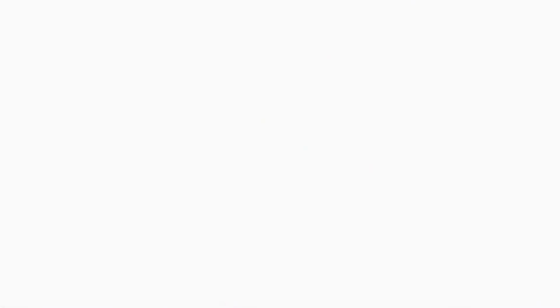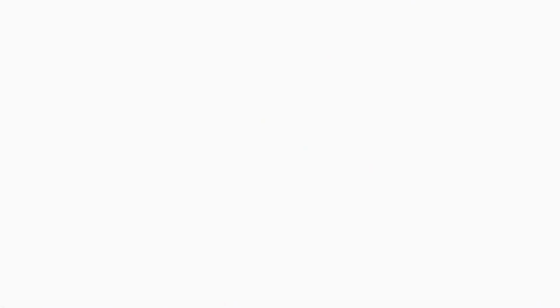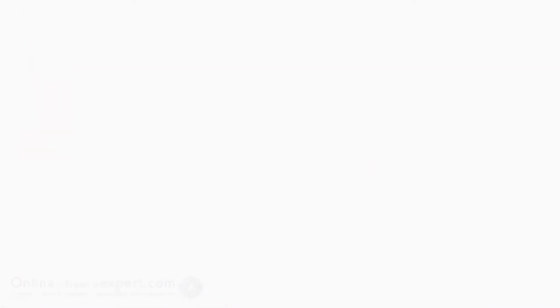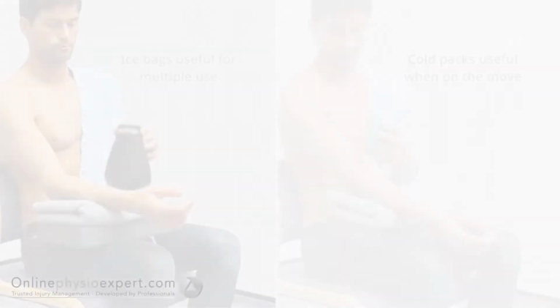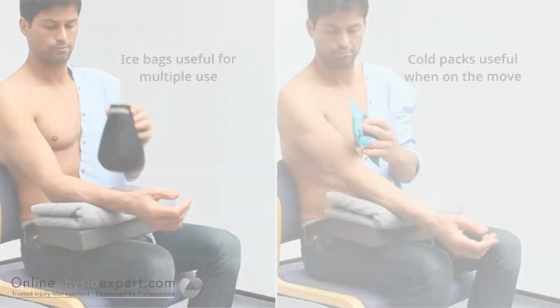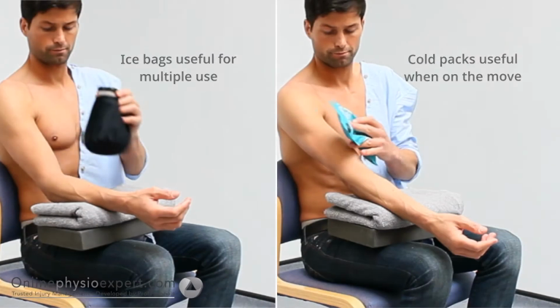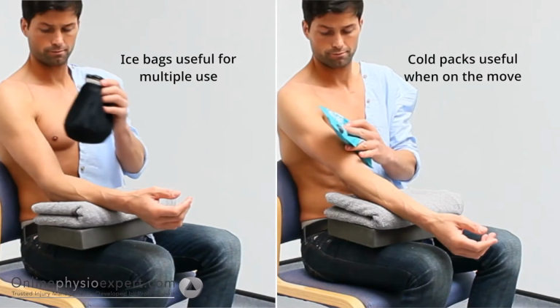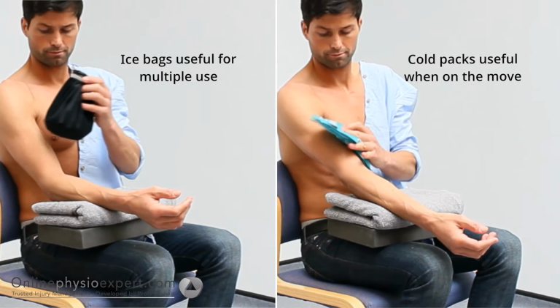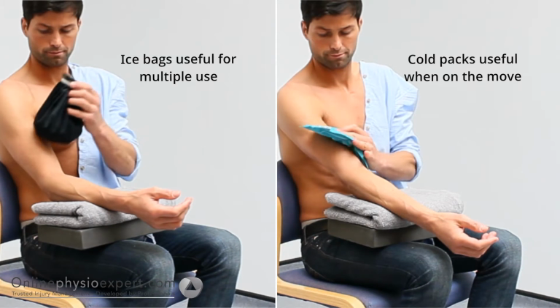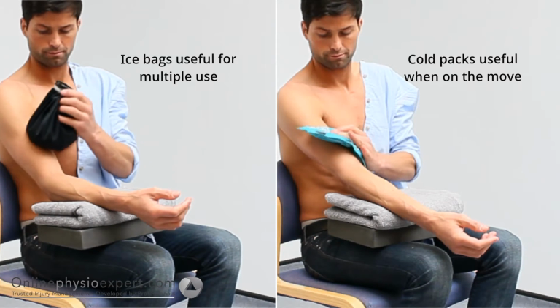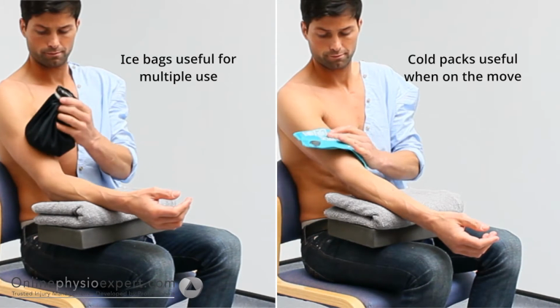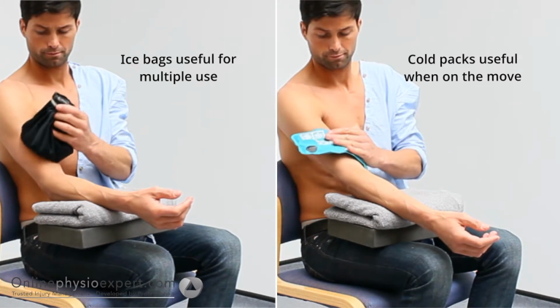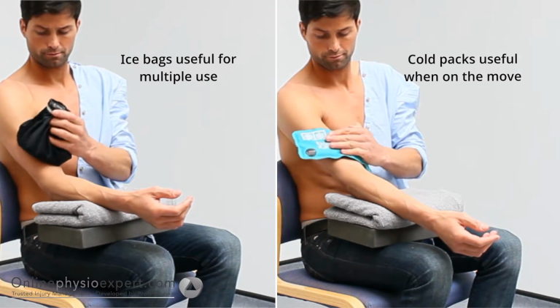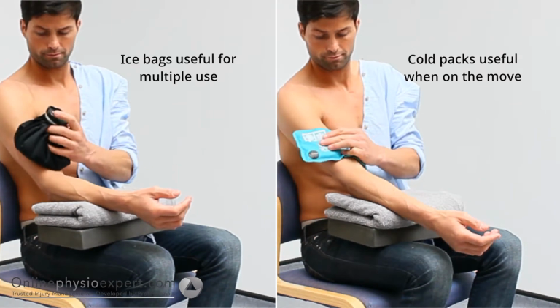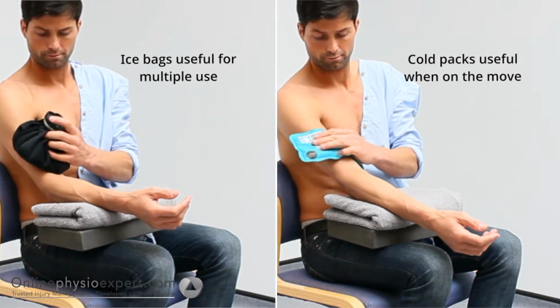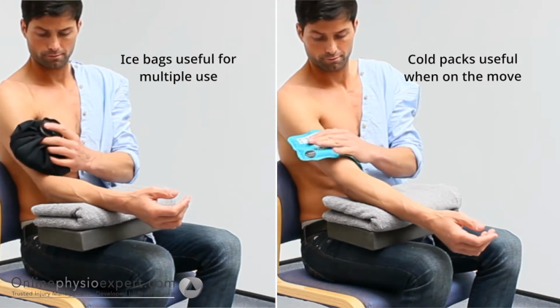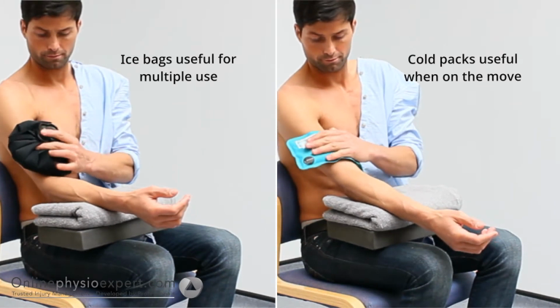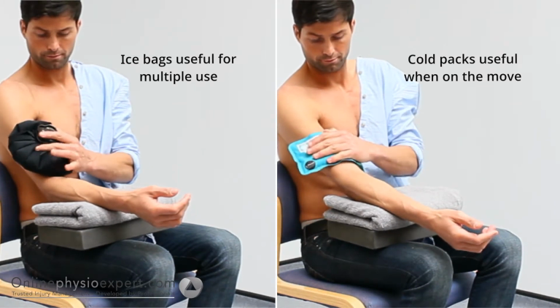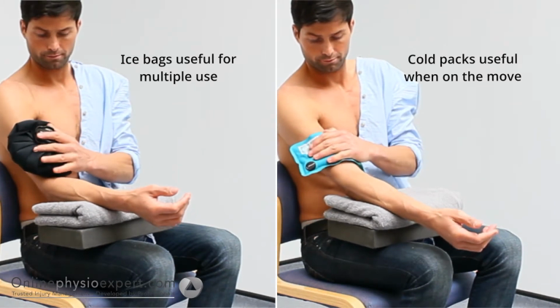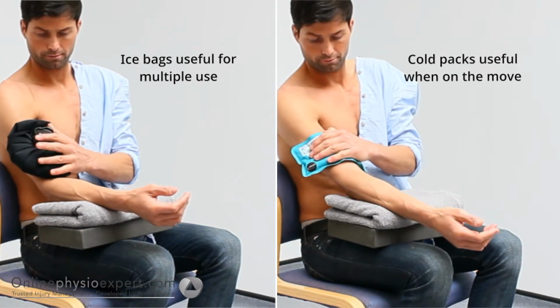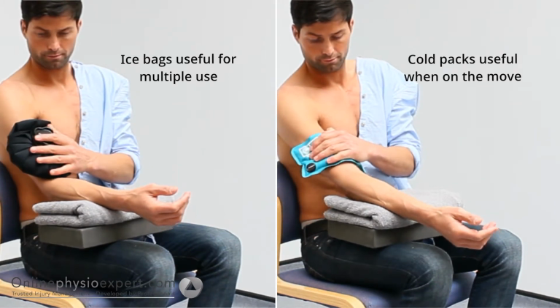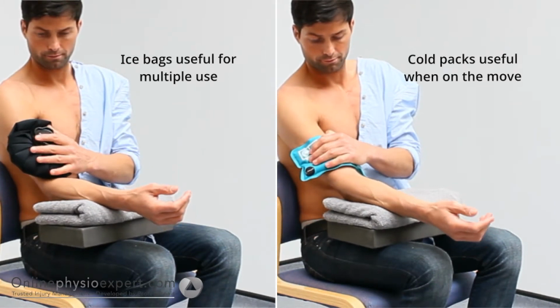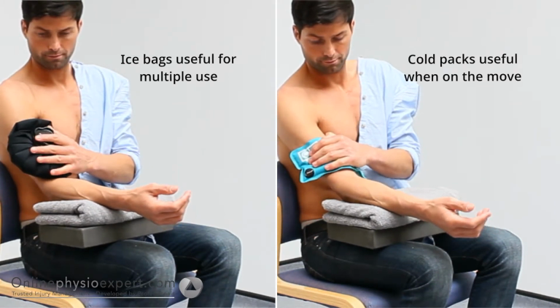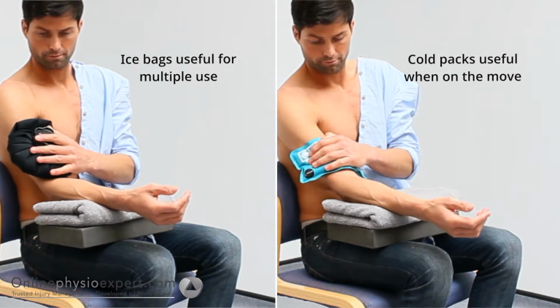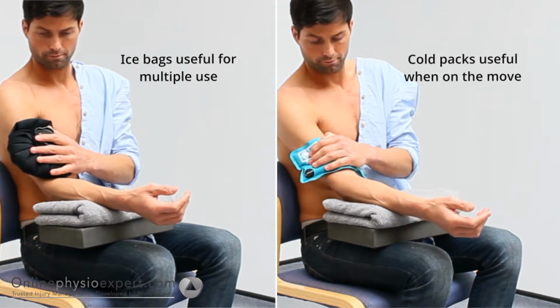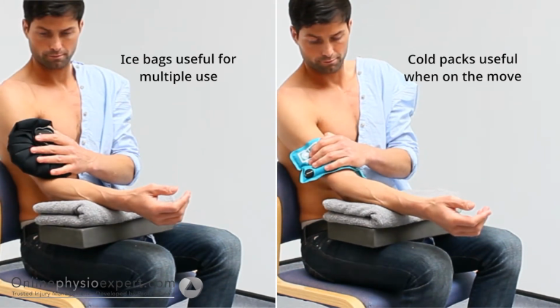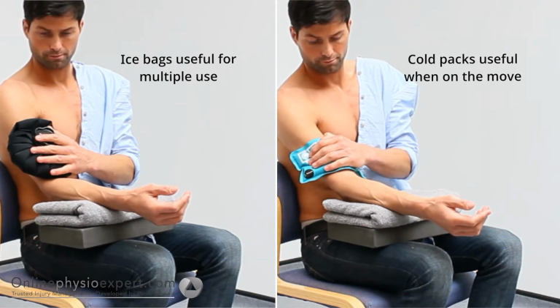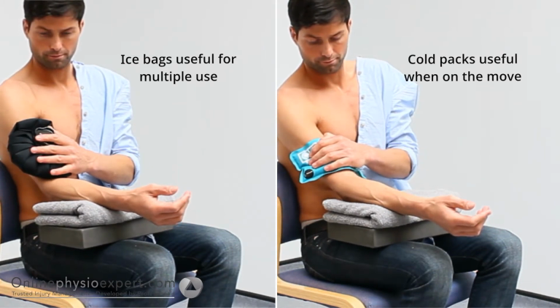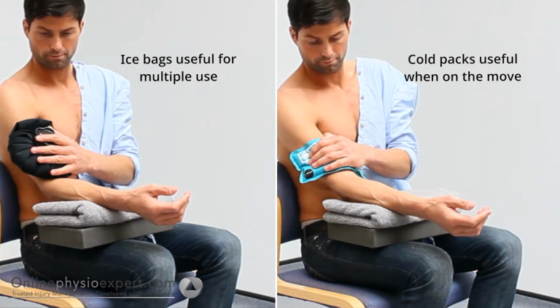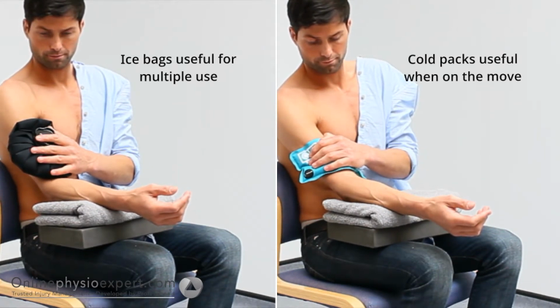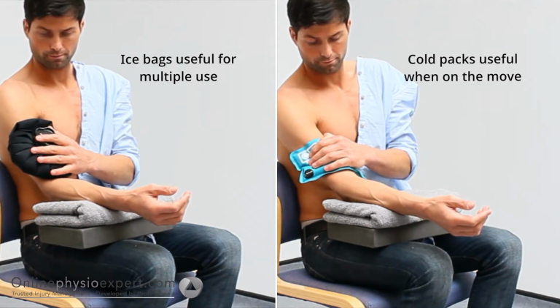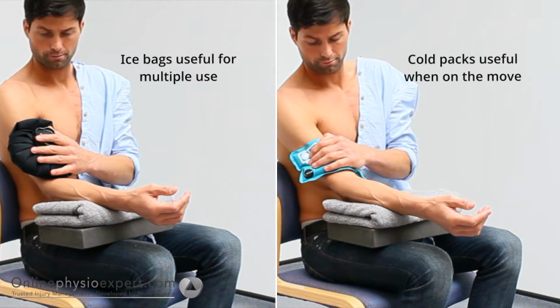An alternative to a homemade ice pack is to use an ice bag or cold pack, which may be easier for multiple use.